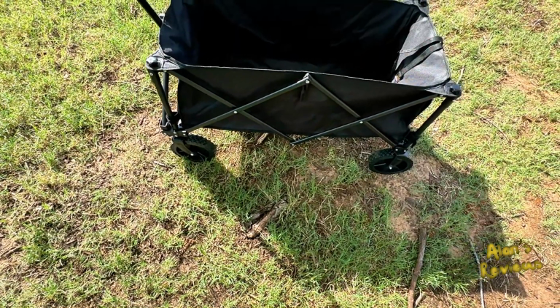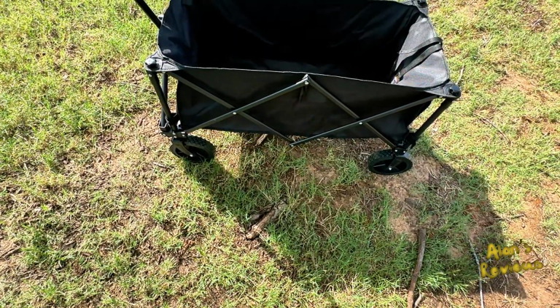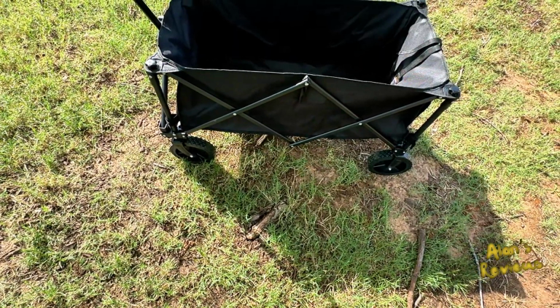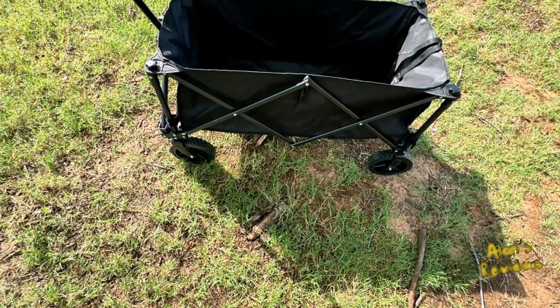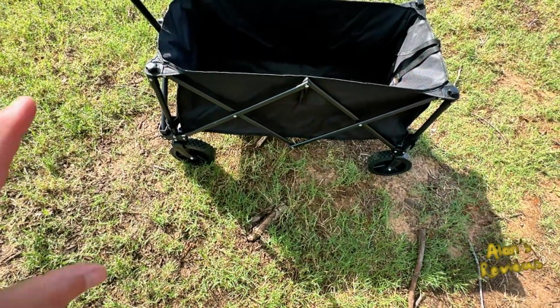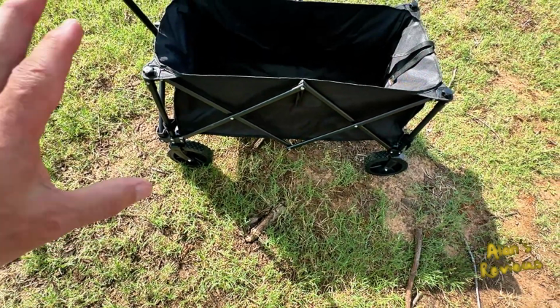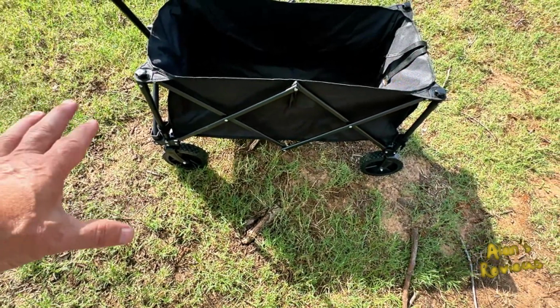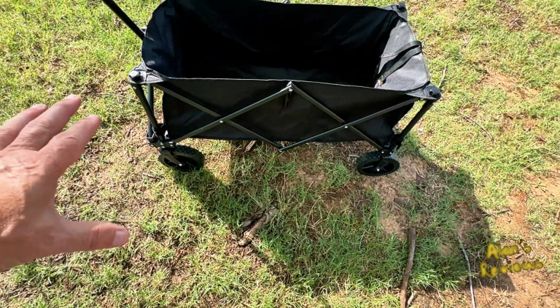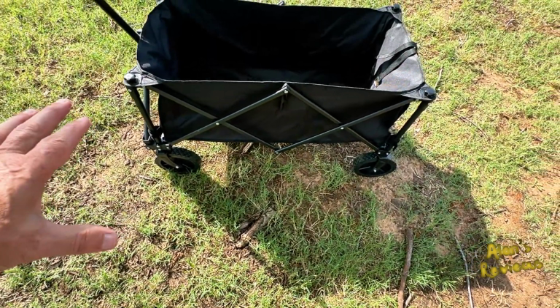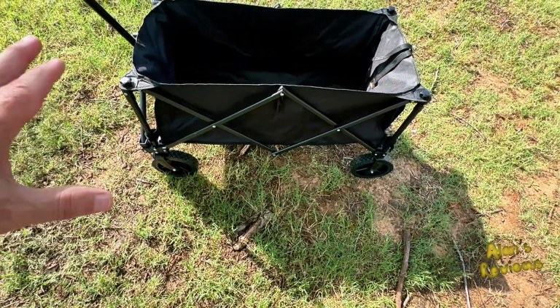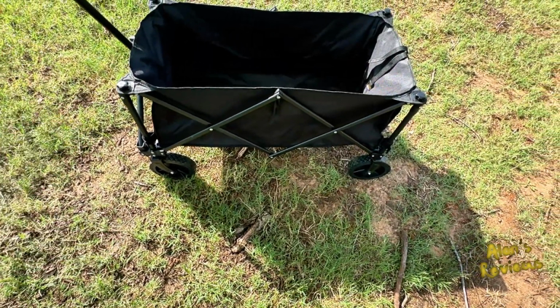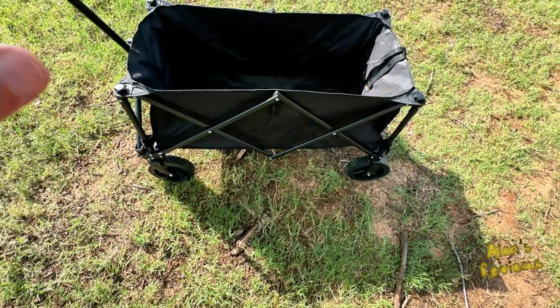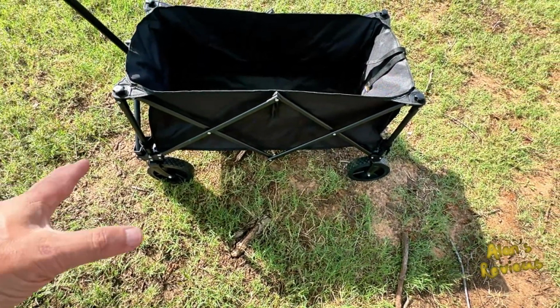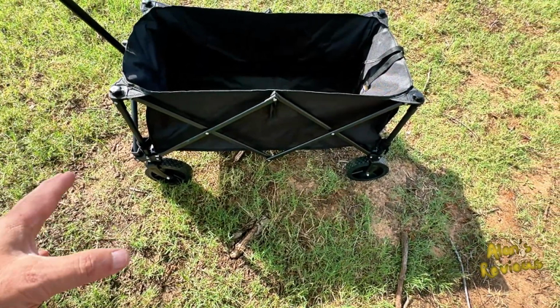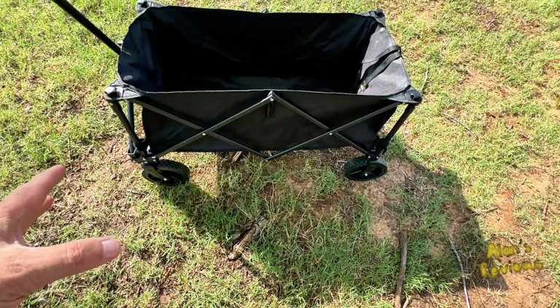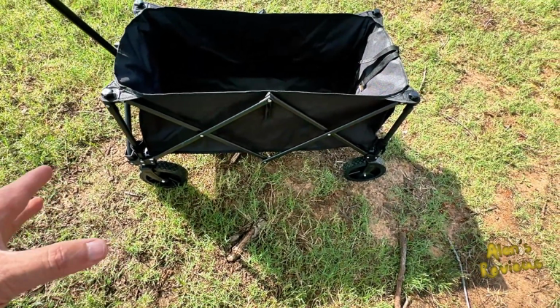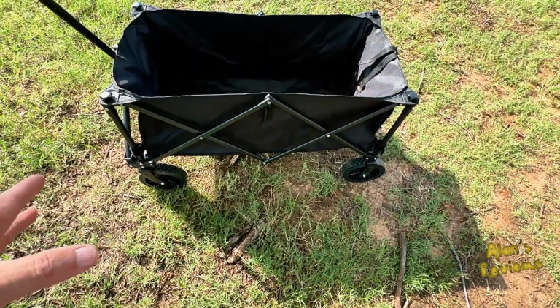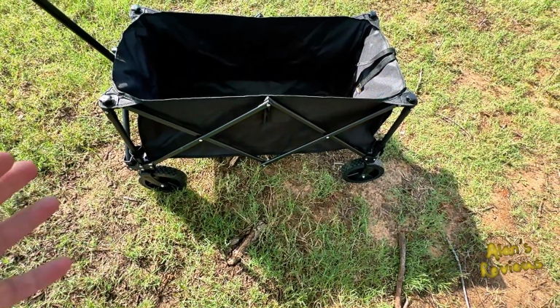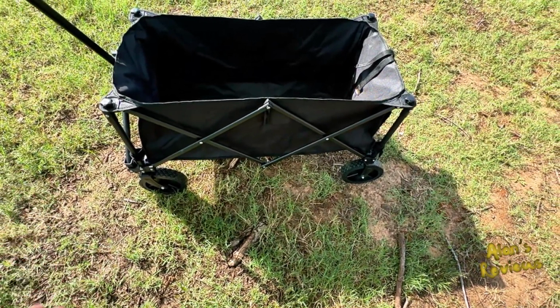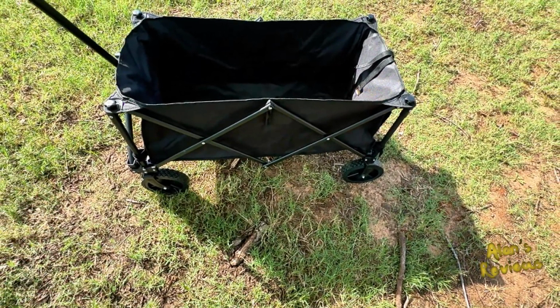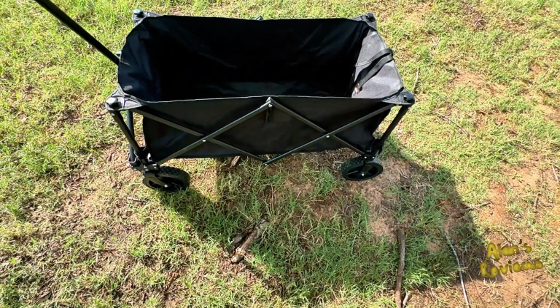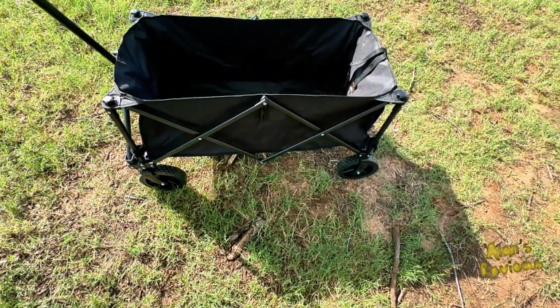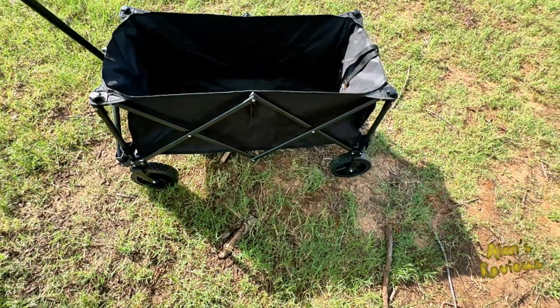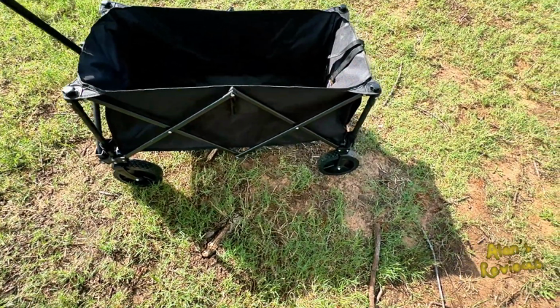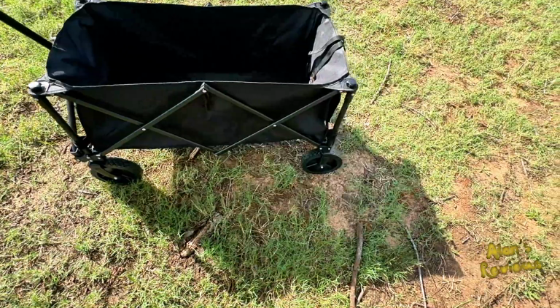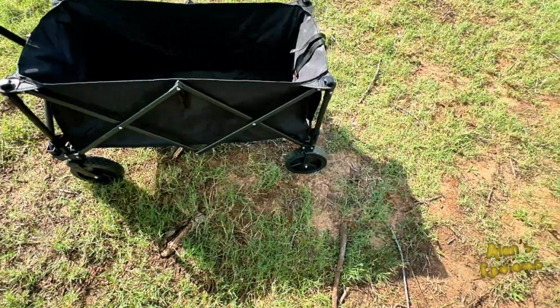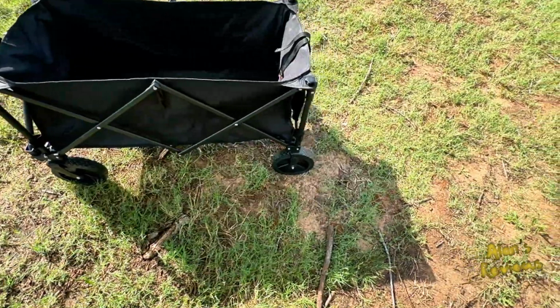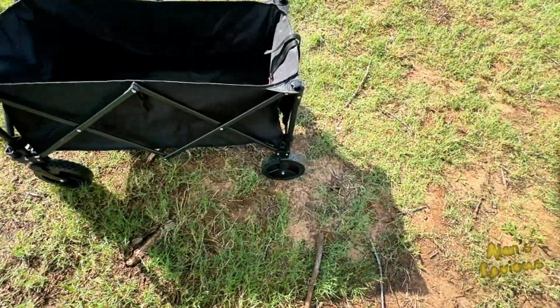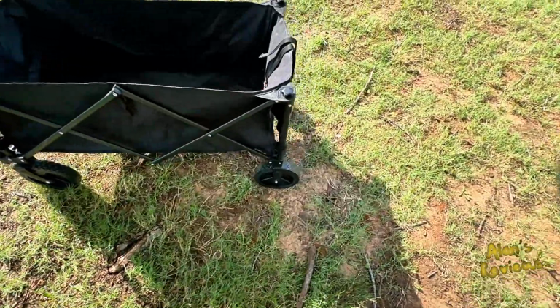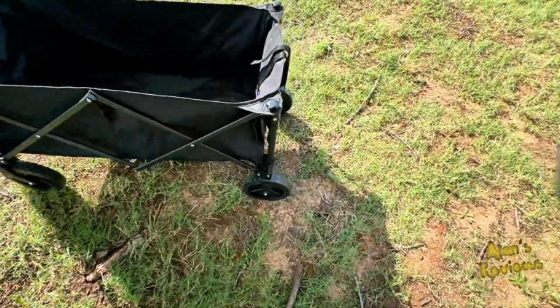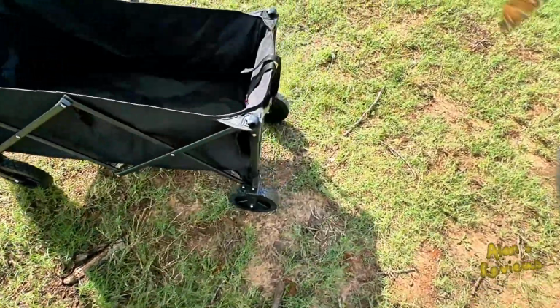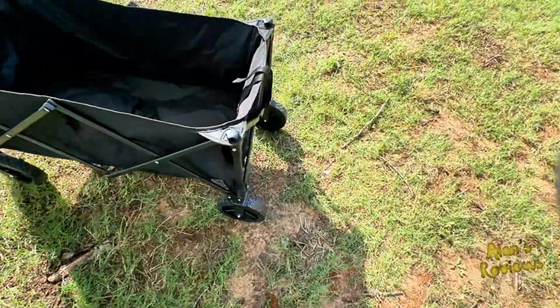This would do great on concrete, great on grass, and I think really good on the beach too.